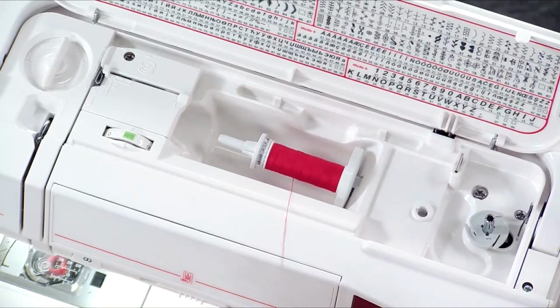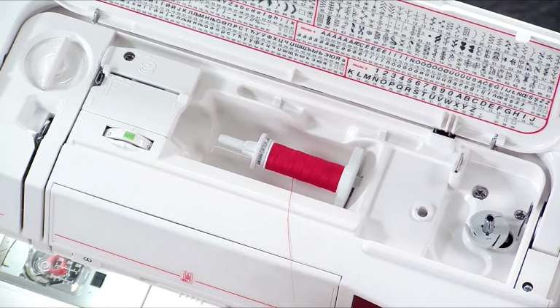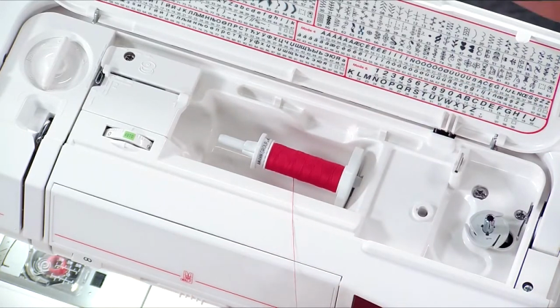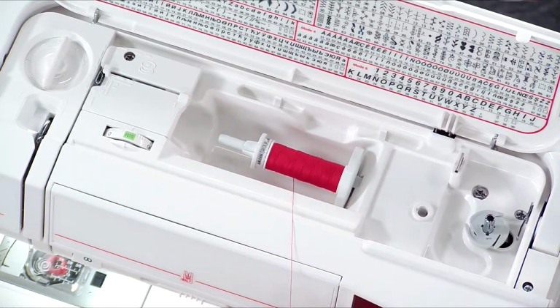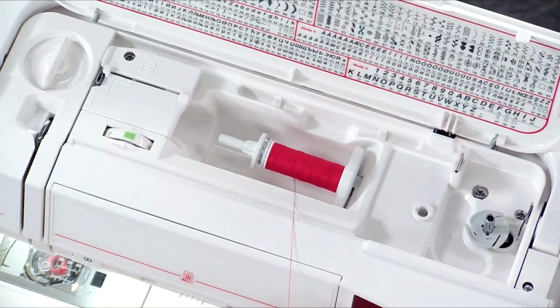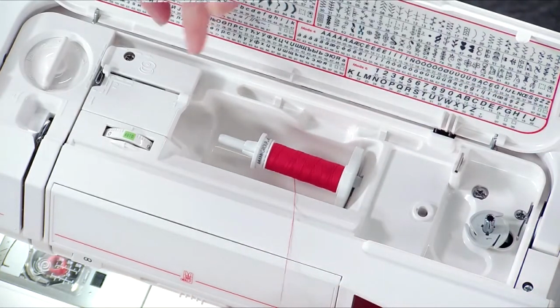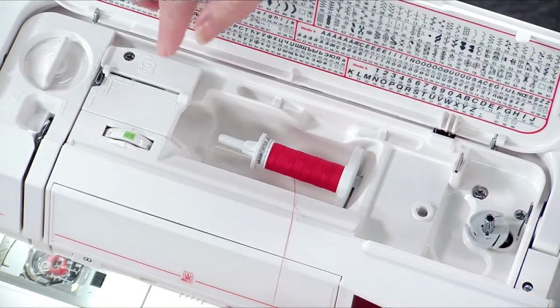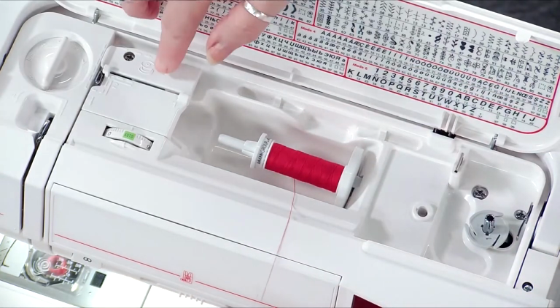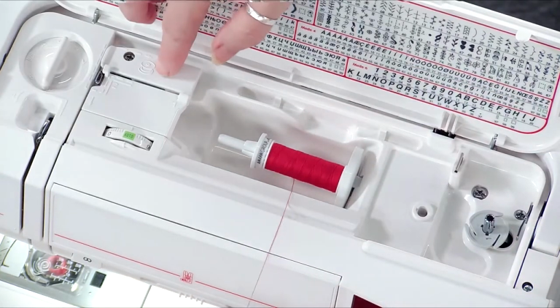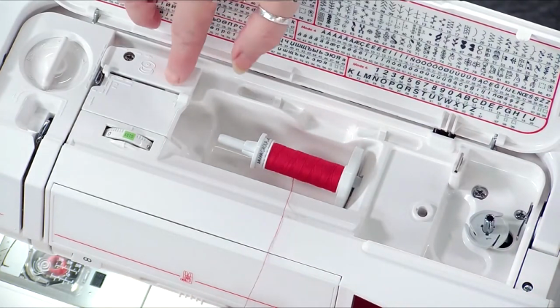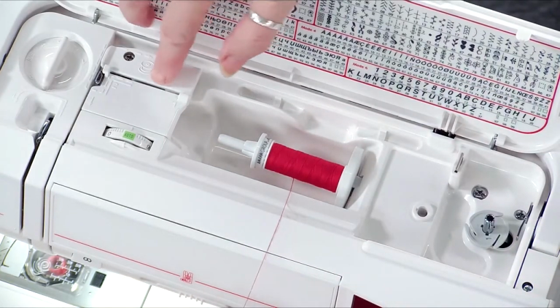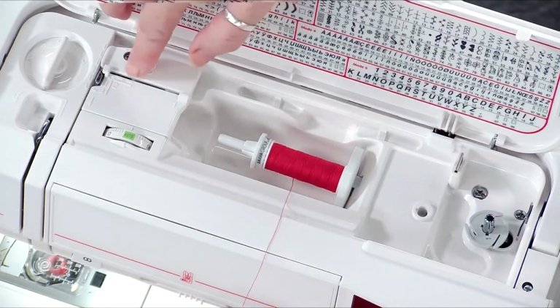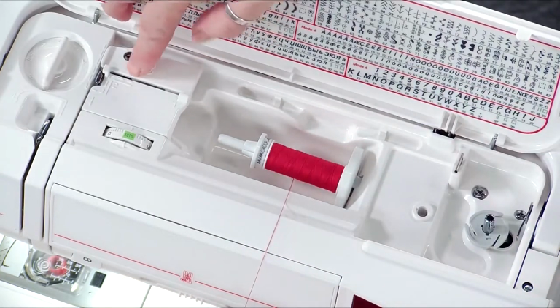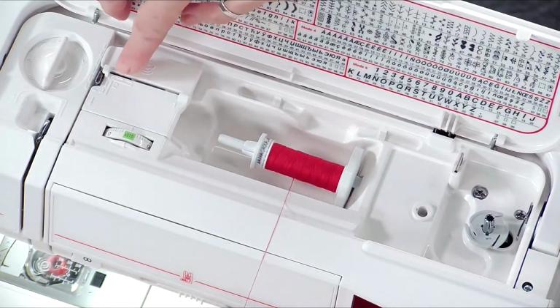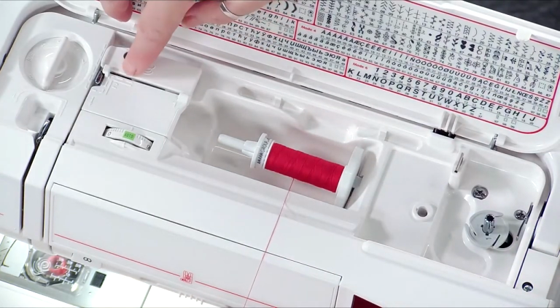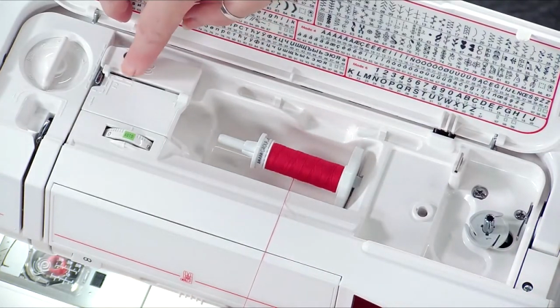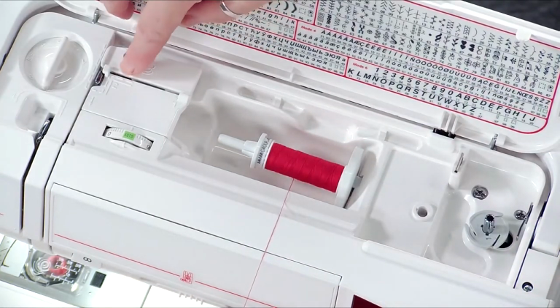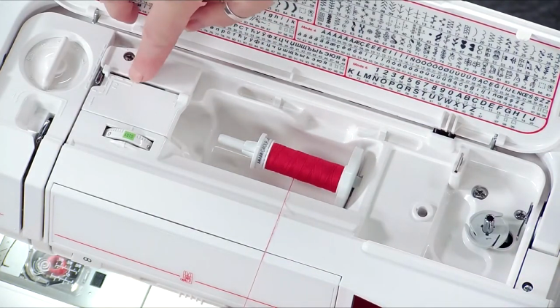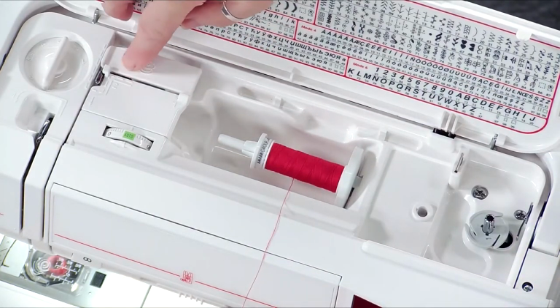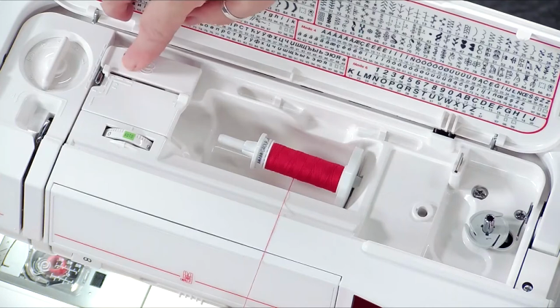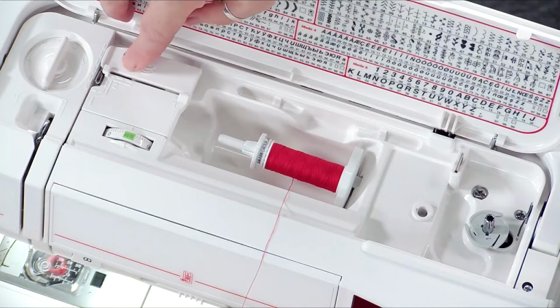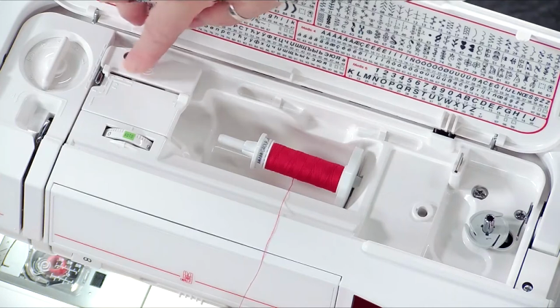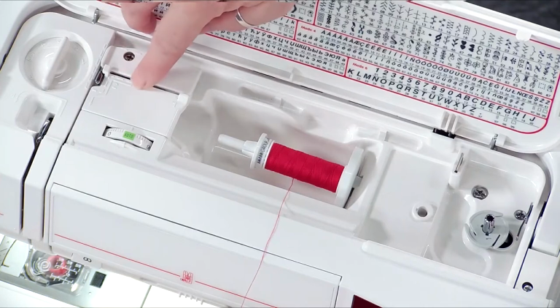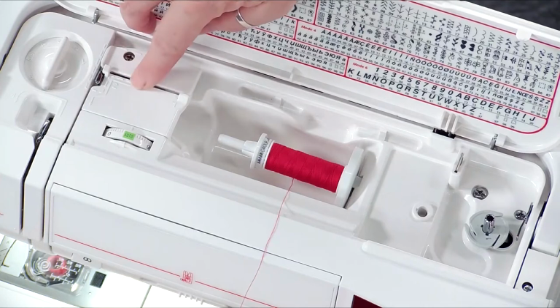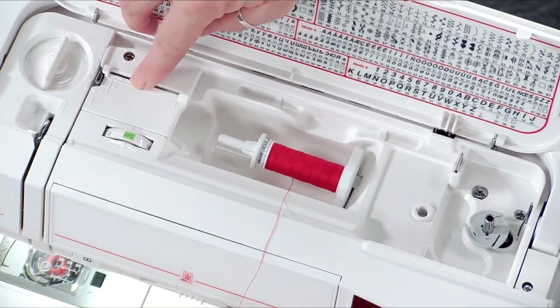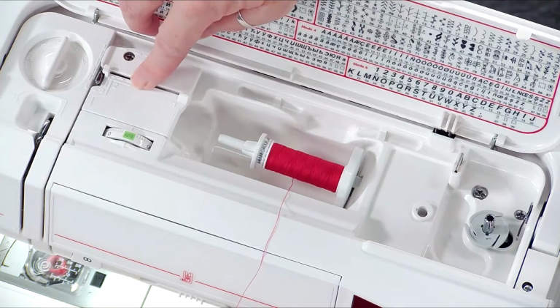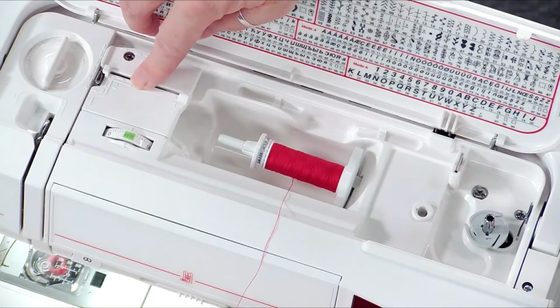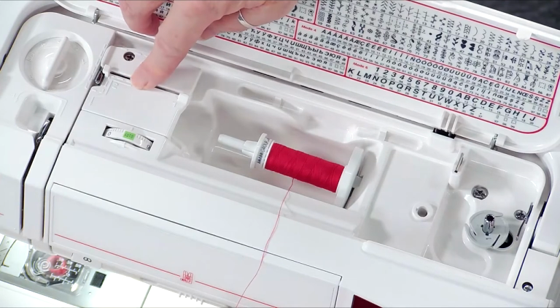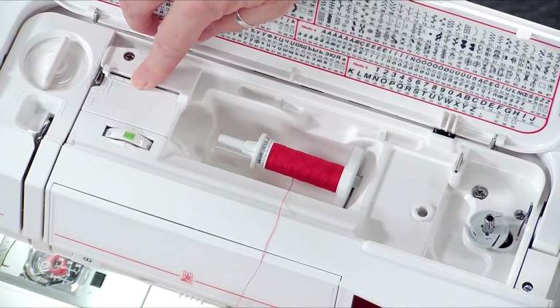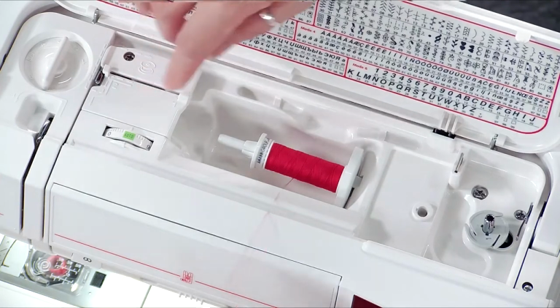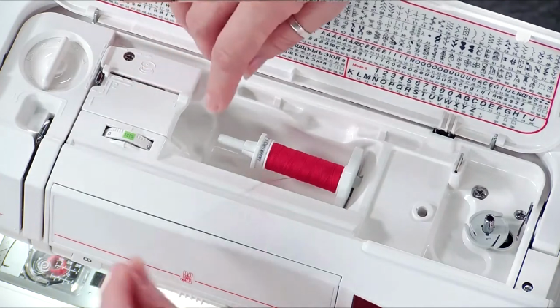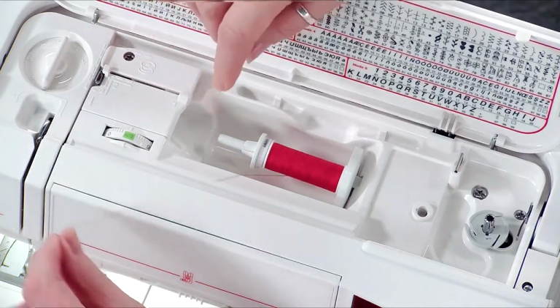And again on here, it's always numbered and there's always a solid and a dotted line, so the solid line is for the needle threading.